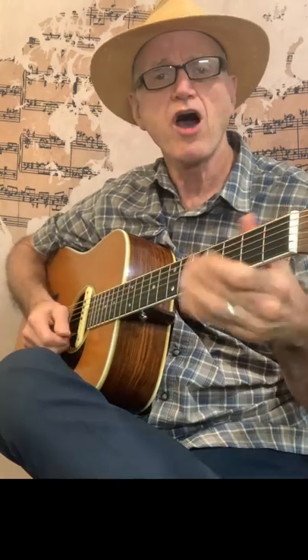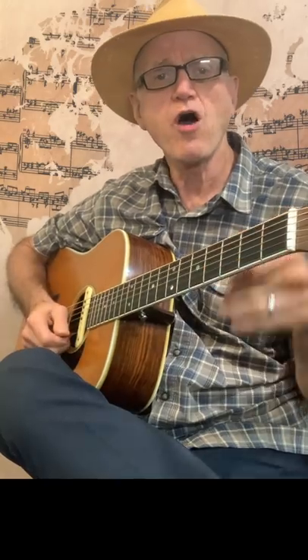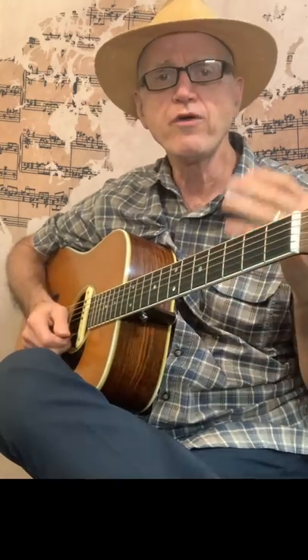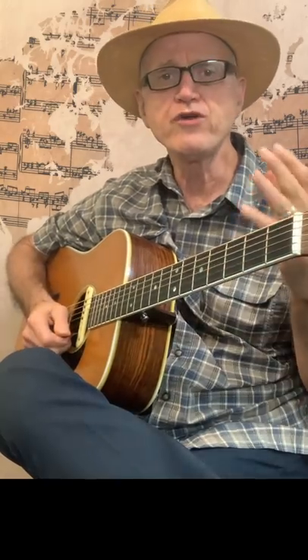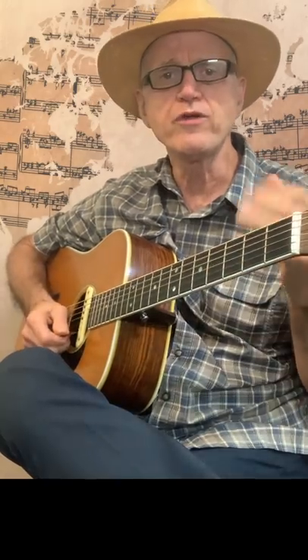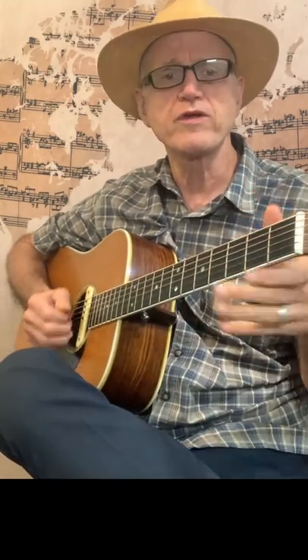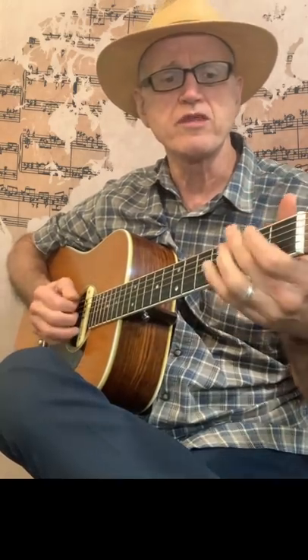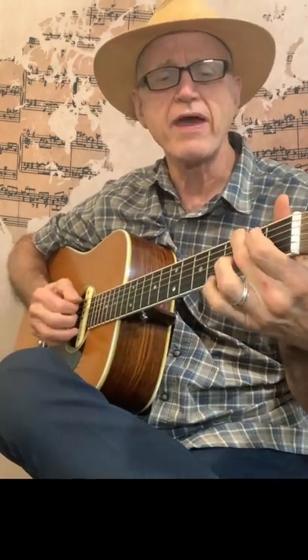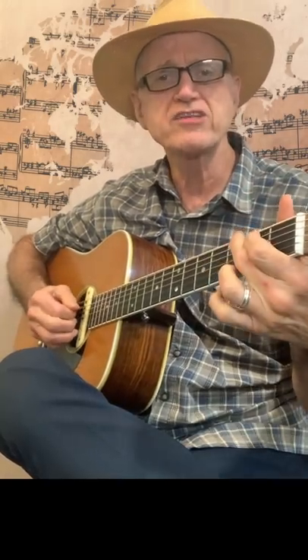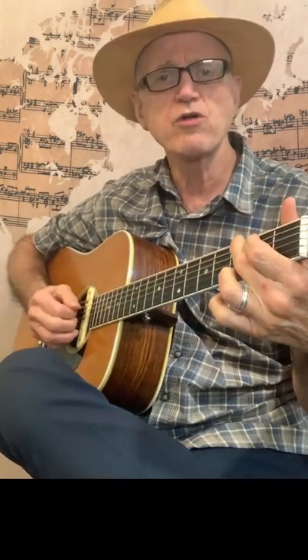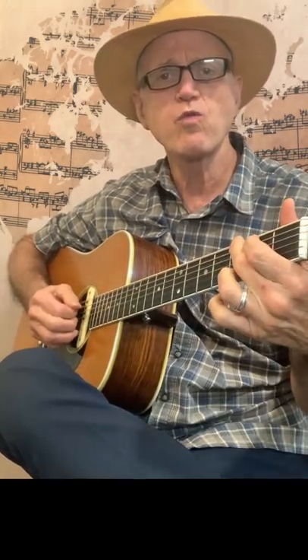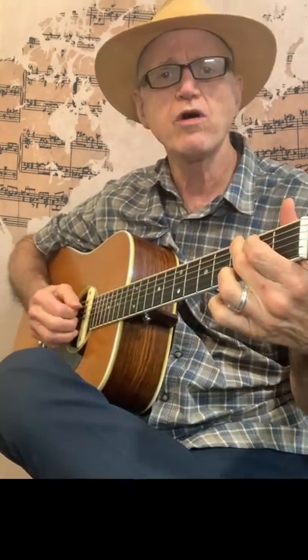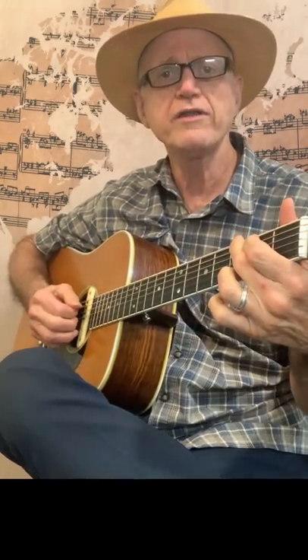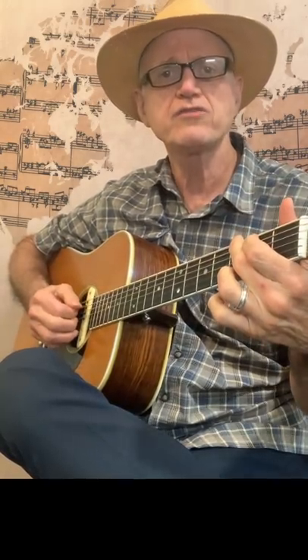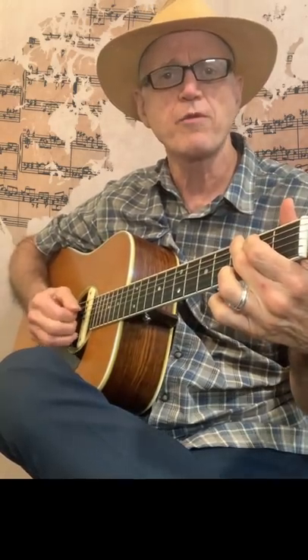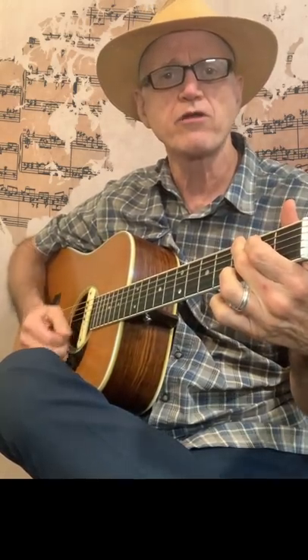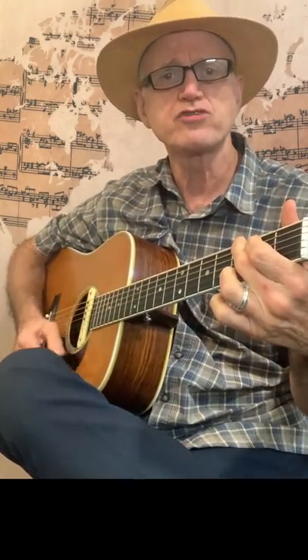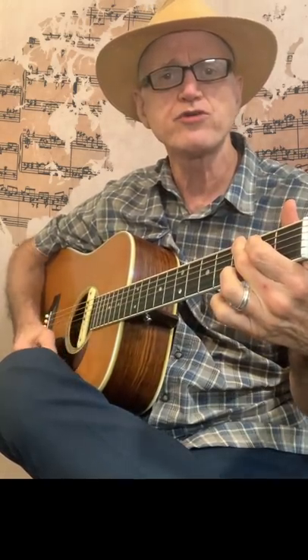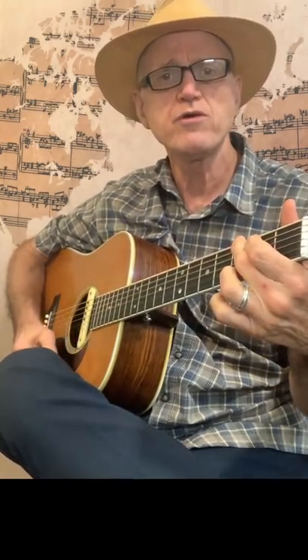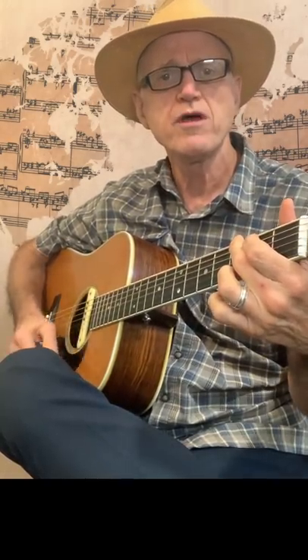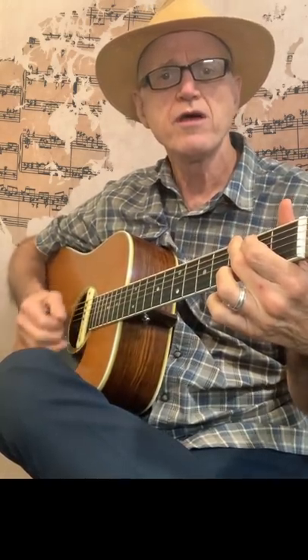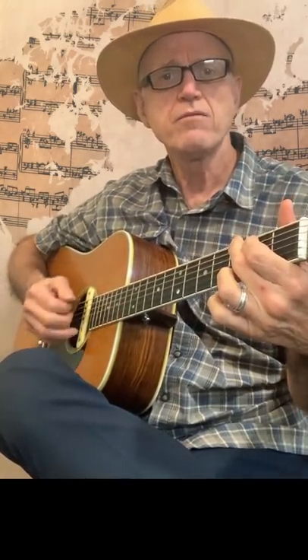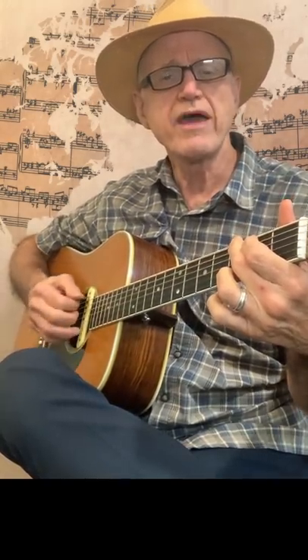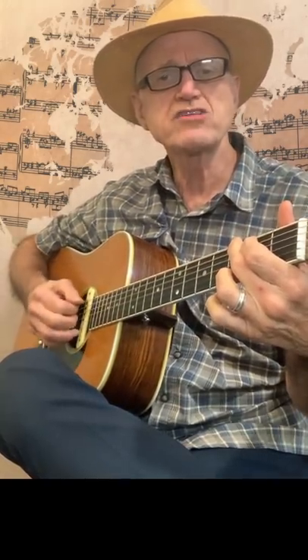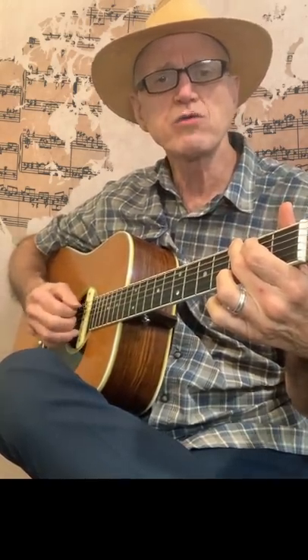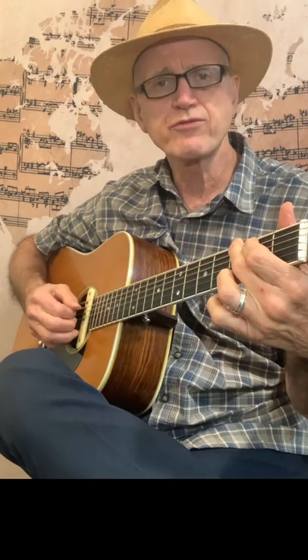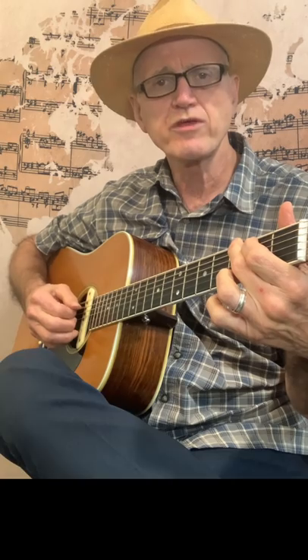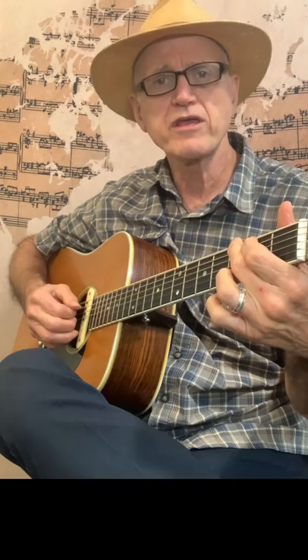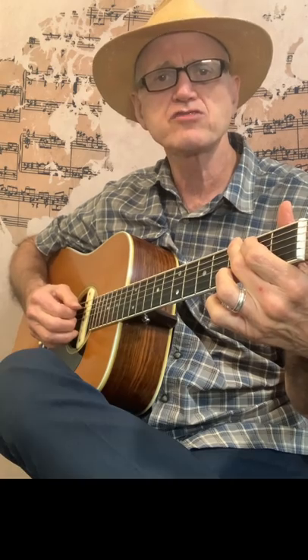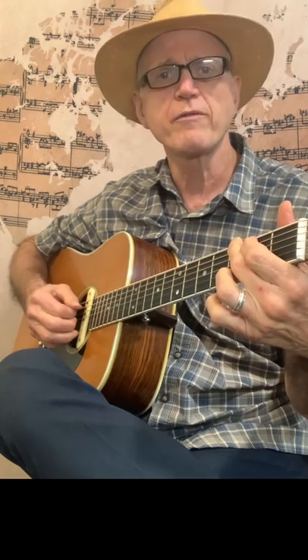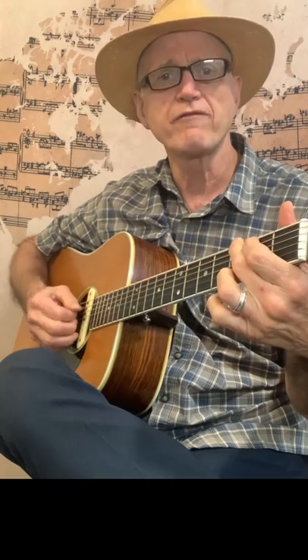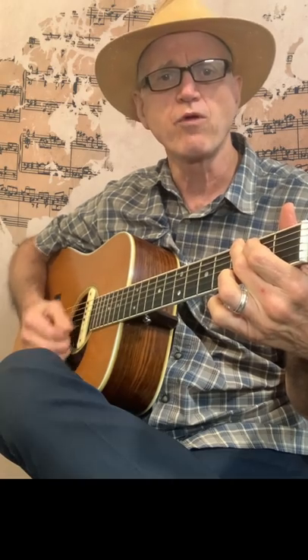All we're doing is we're hitting the bass note on one, strumming on two, bass note on three, strumming on four.